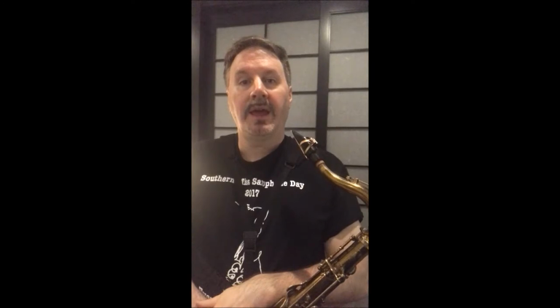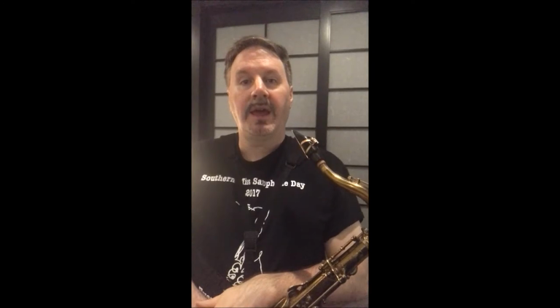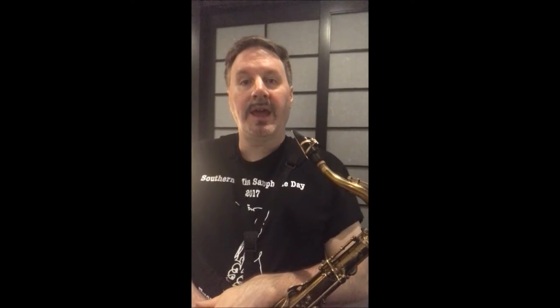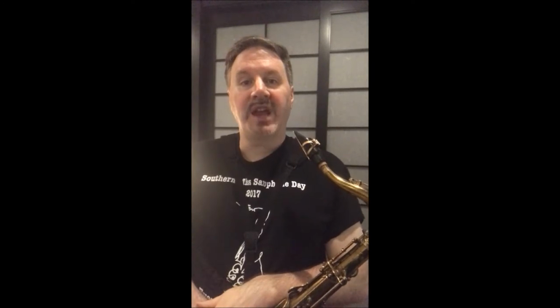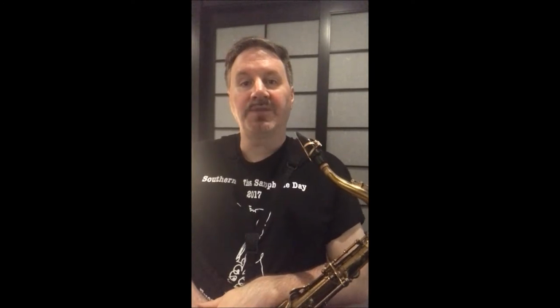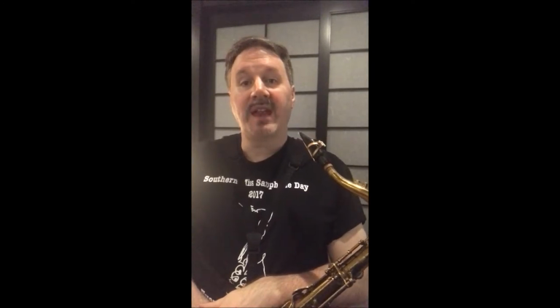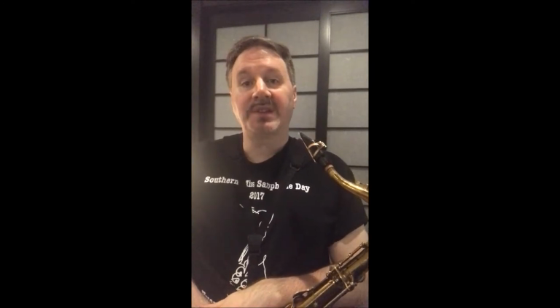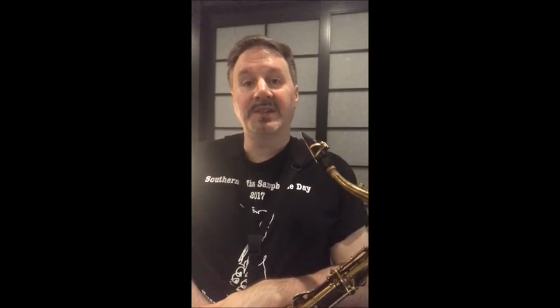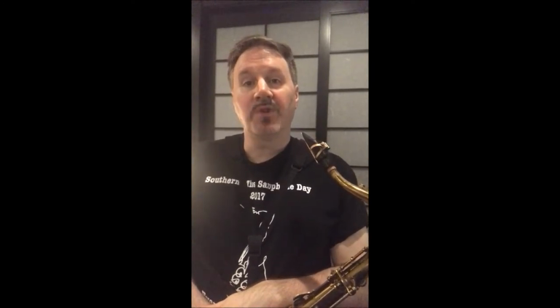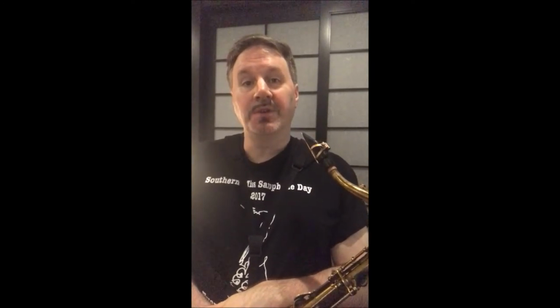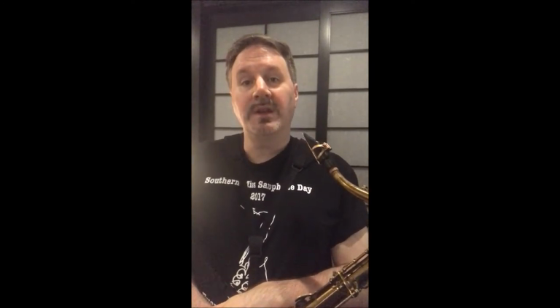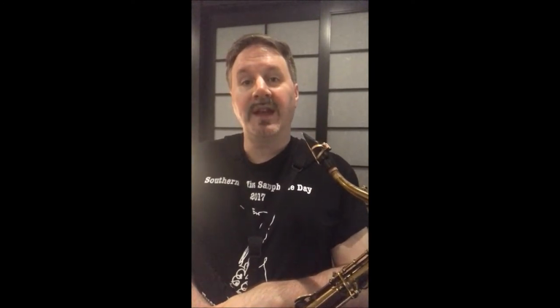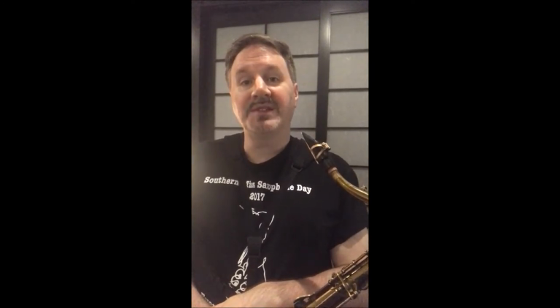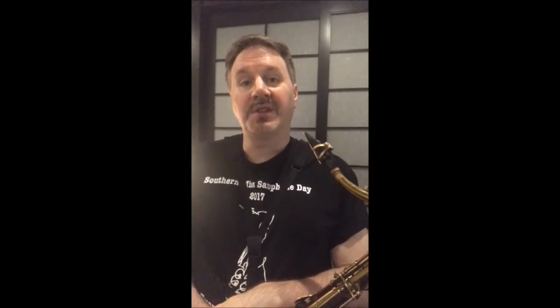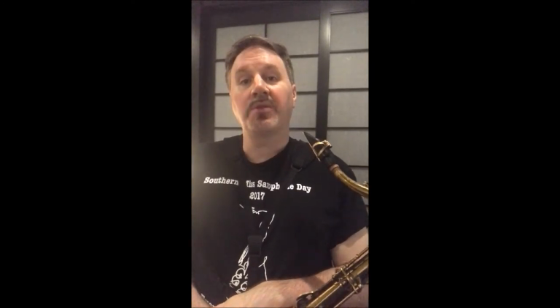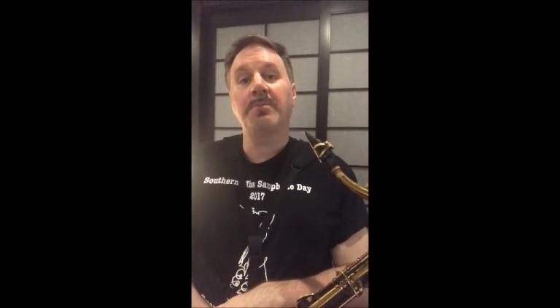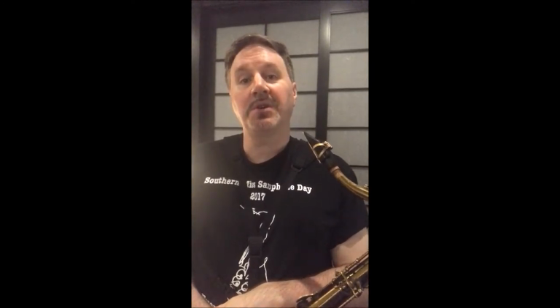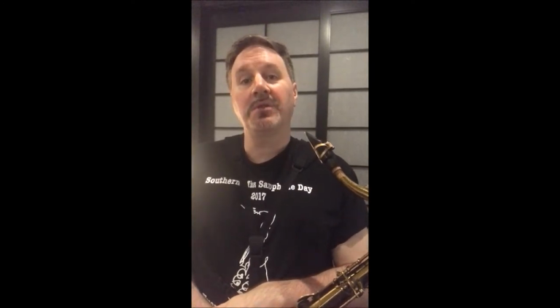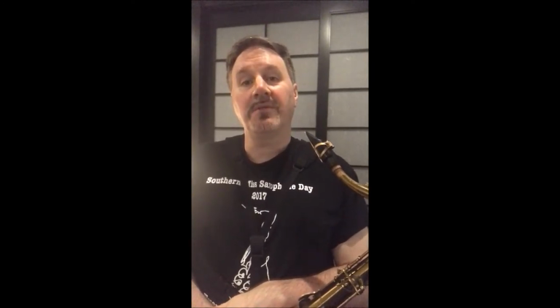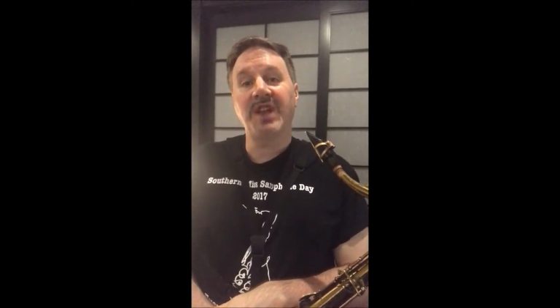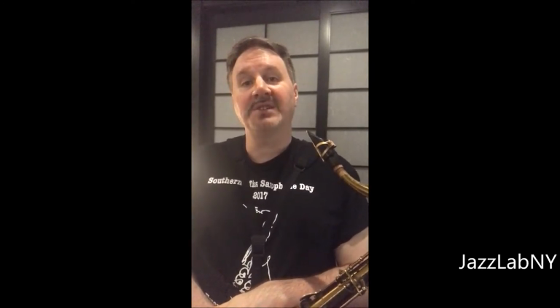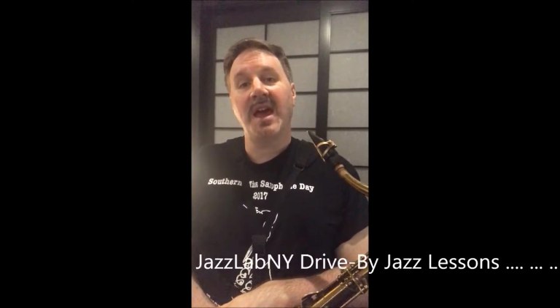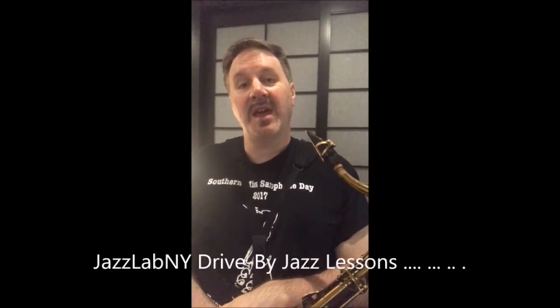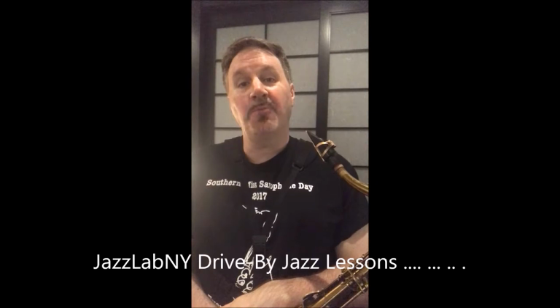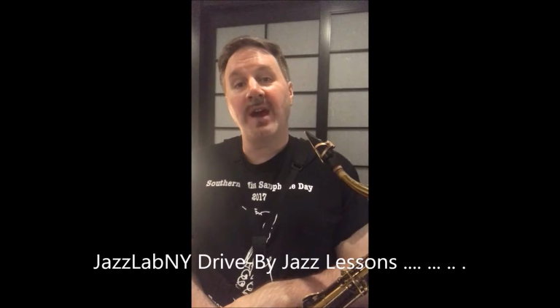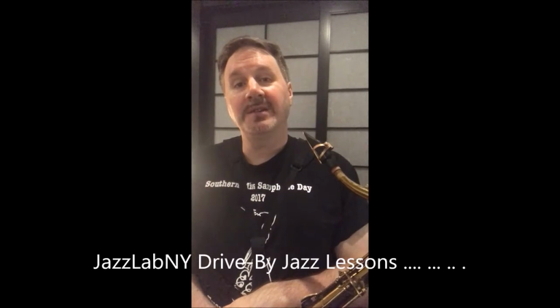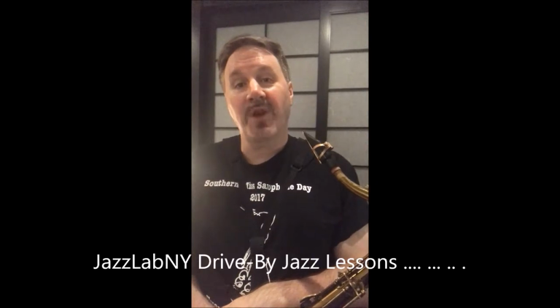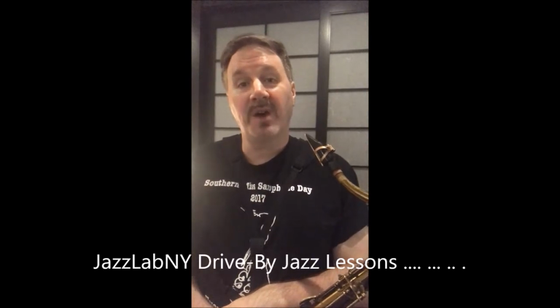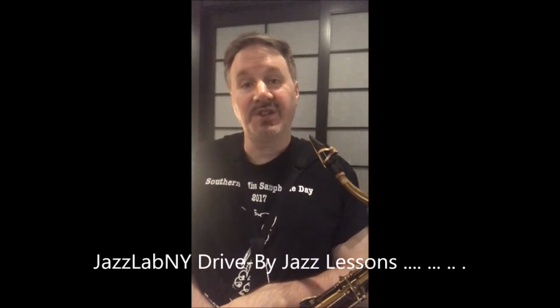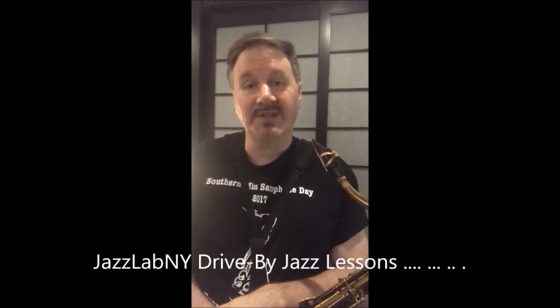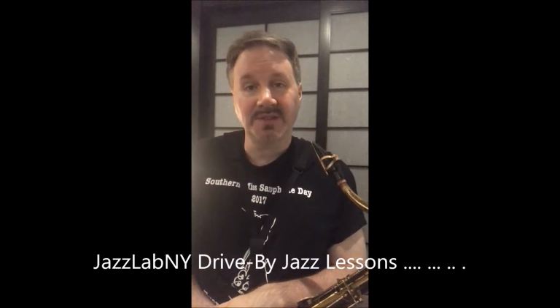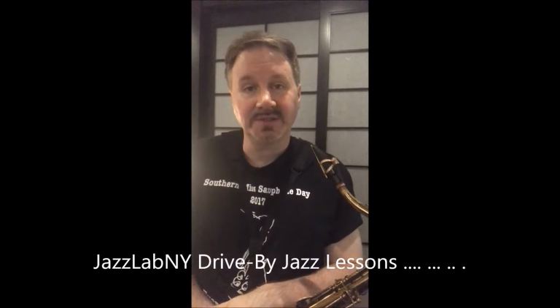Hey Jazz Fanatics, it's Russ Nolan and this is another episode of Jazz Lab NY Drive-By Jazz Lessons.